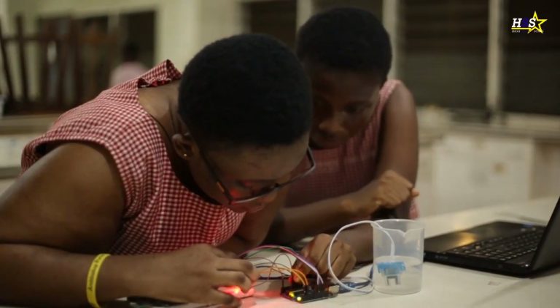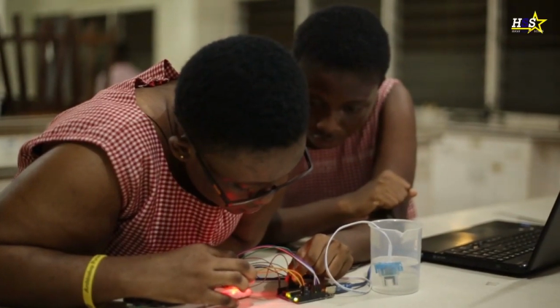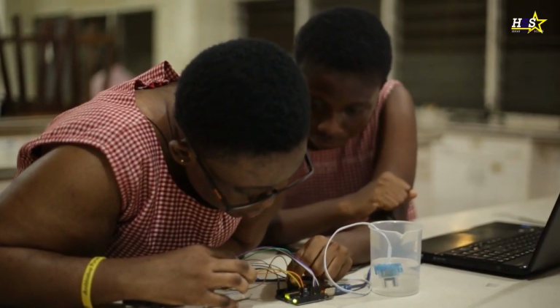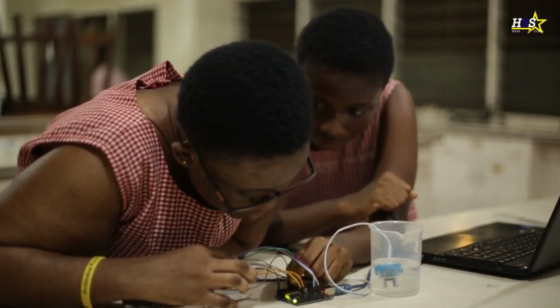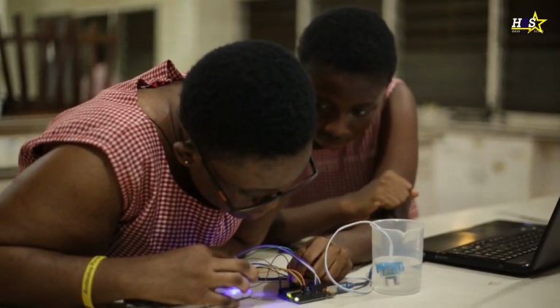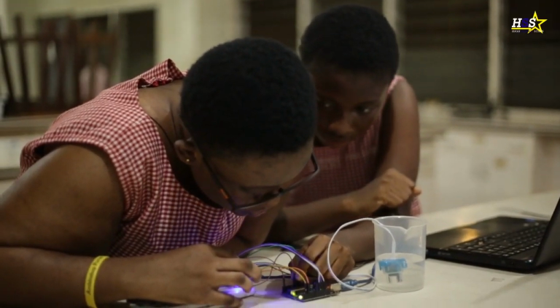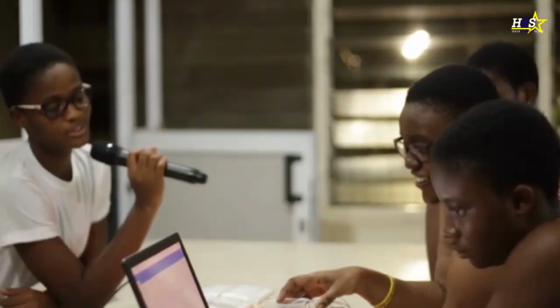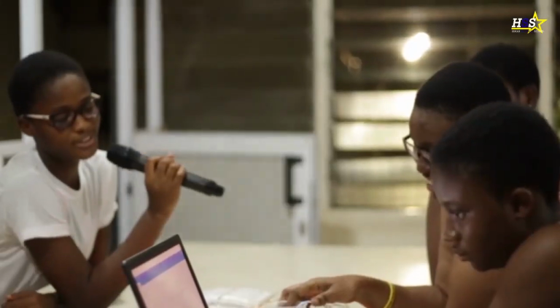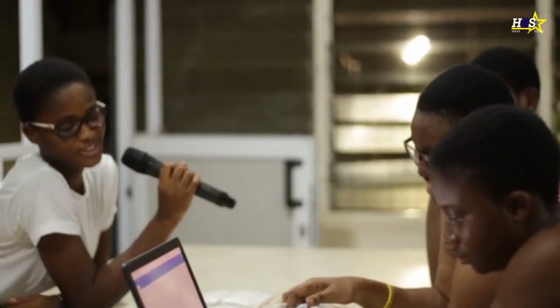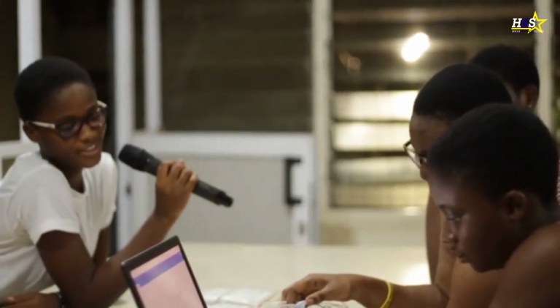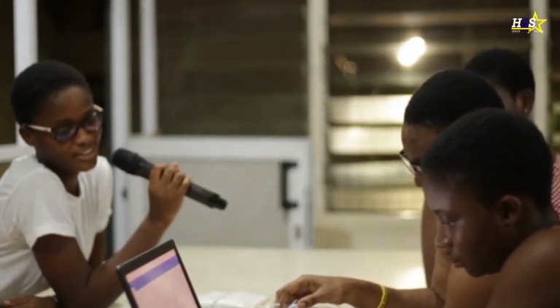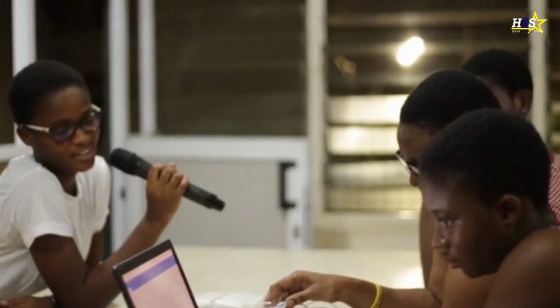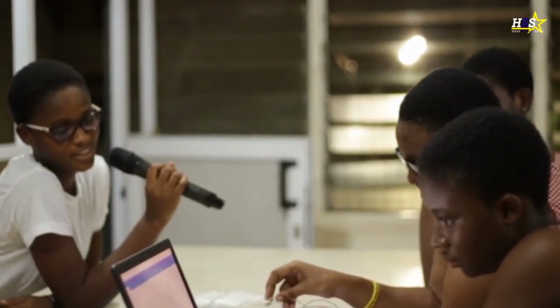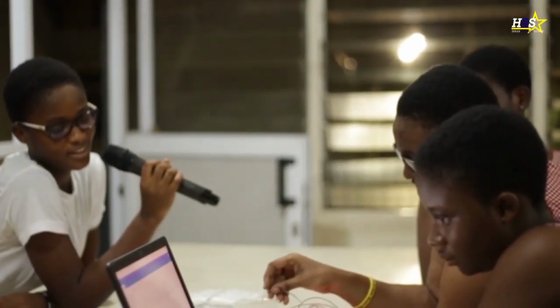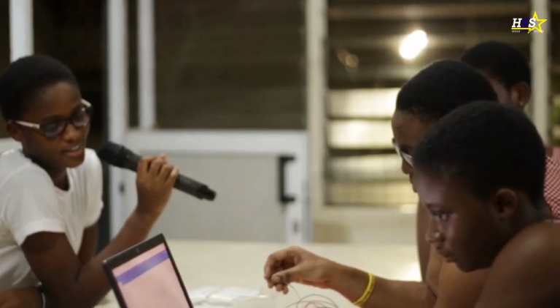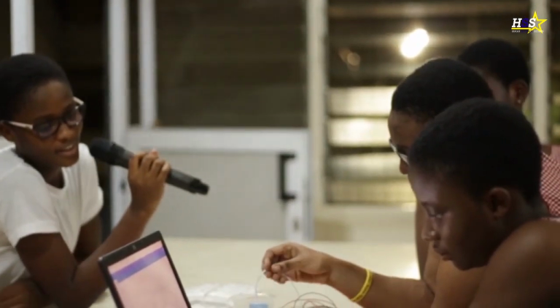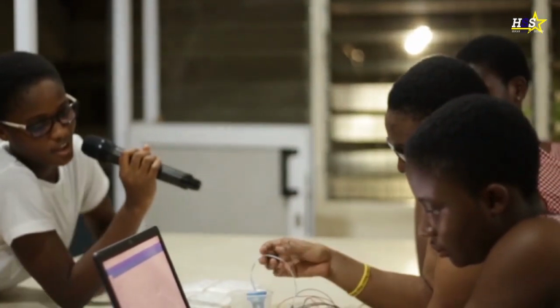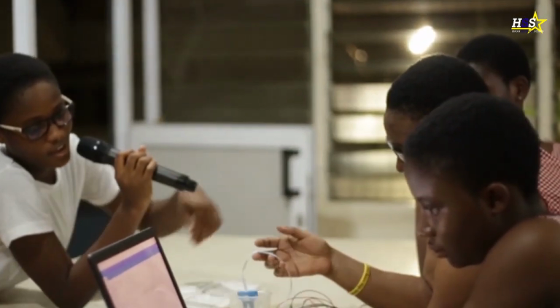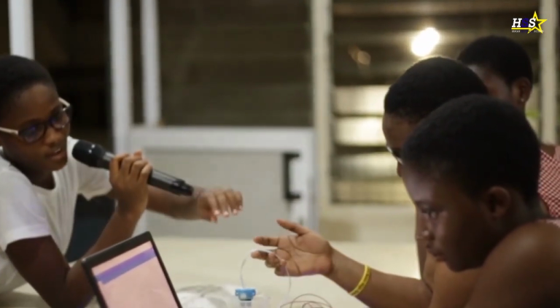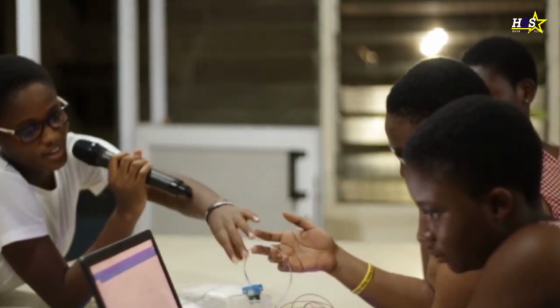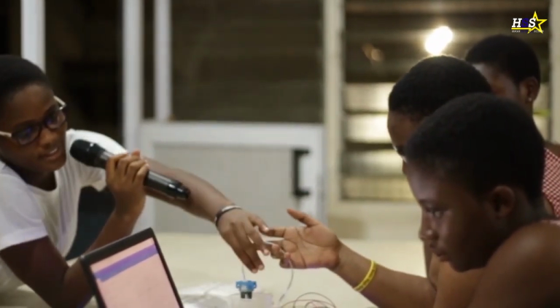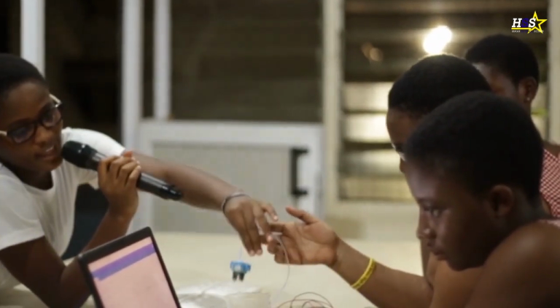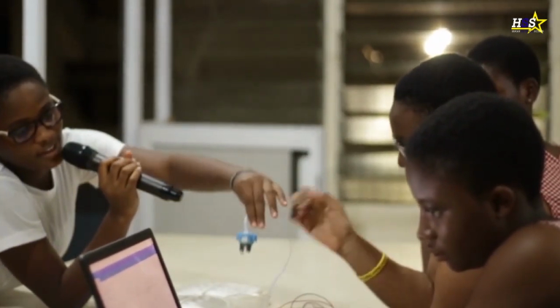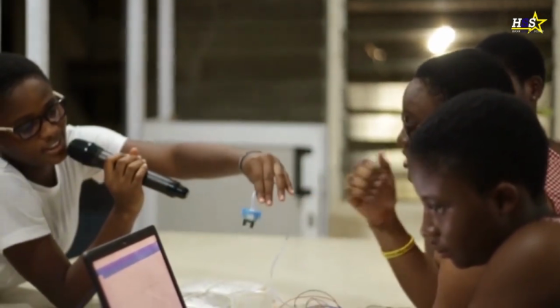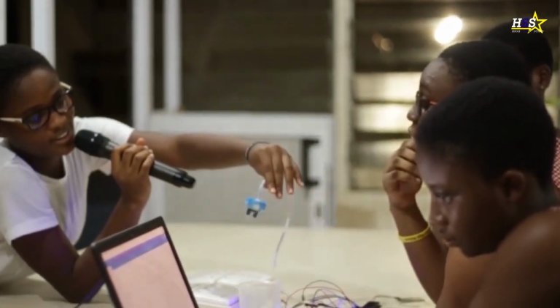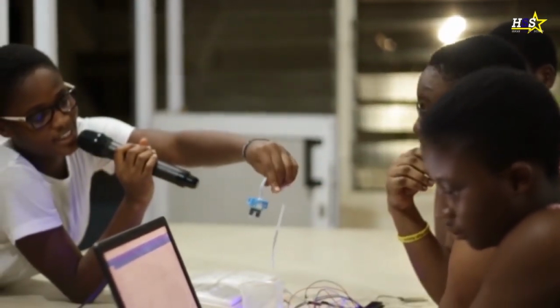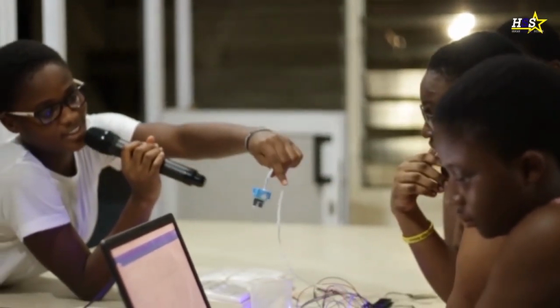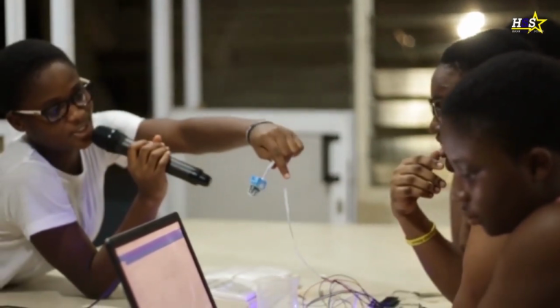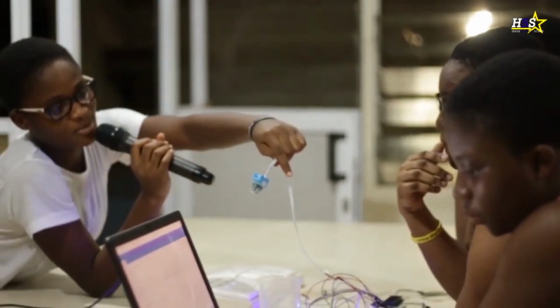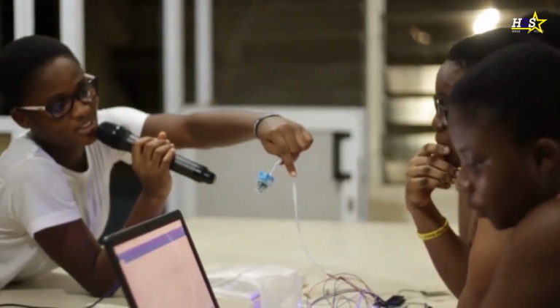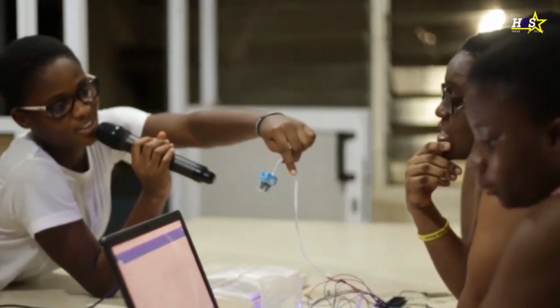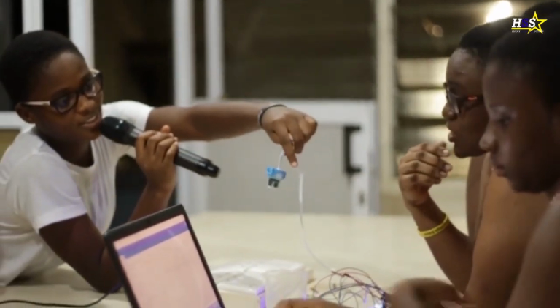Can I have a look at the turbidity sensor? This is how it looks like. This is the turbidity sensor.